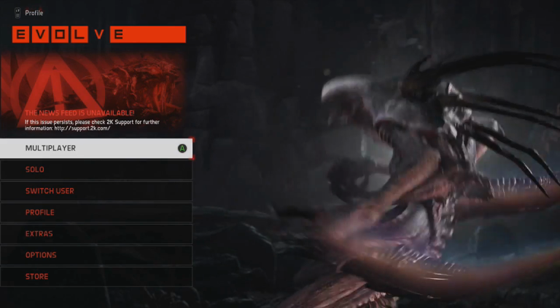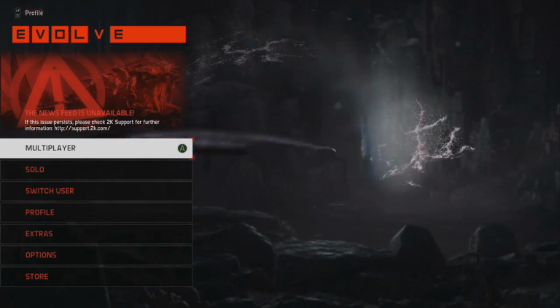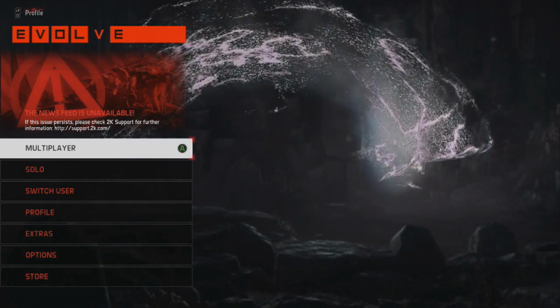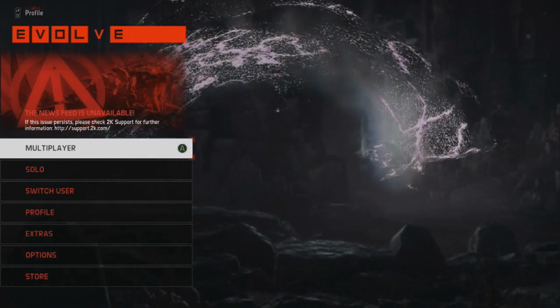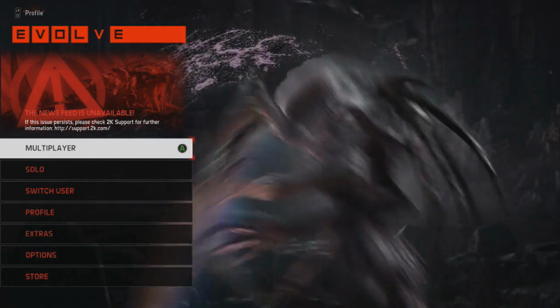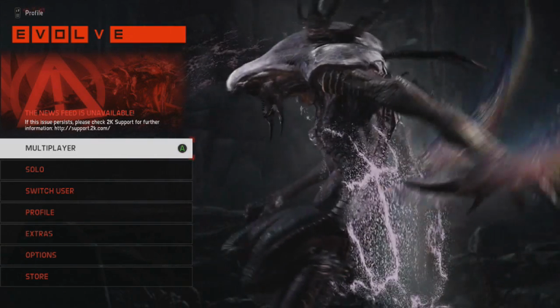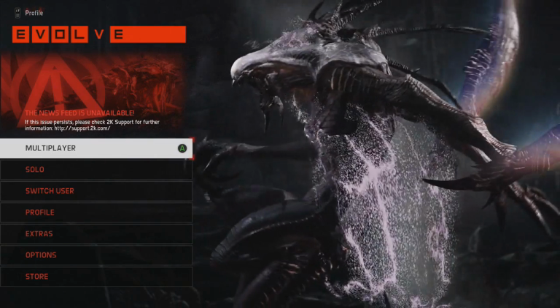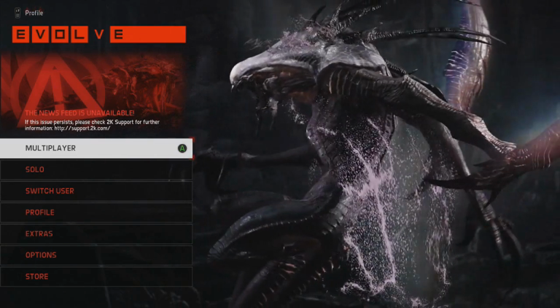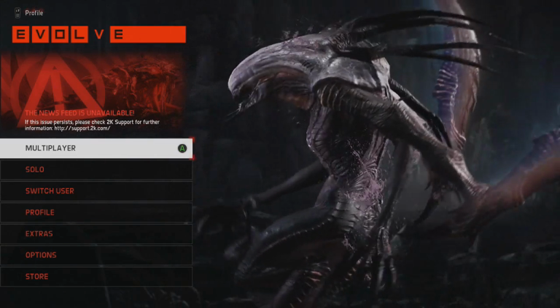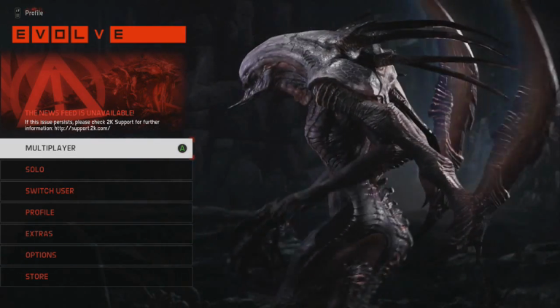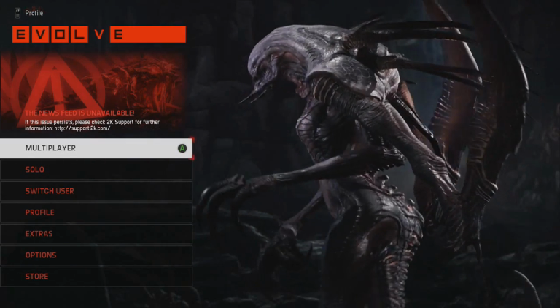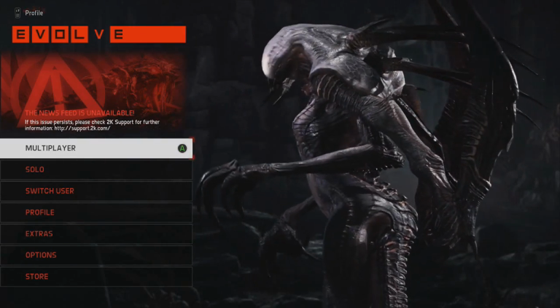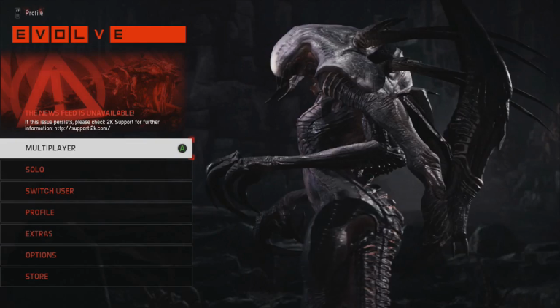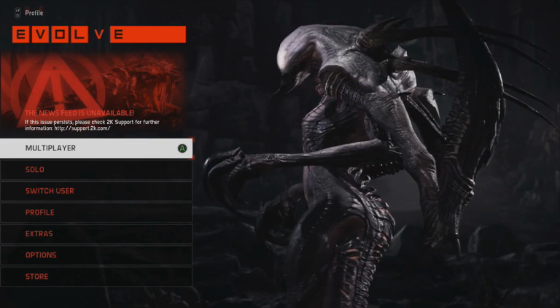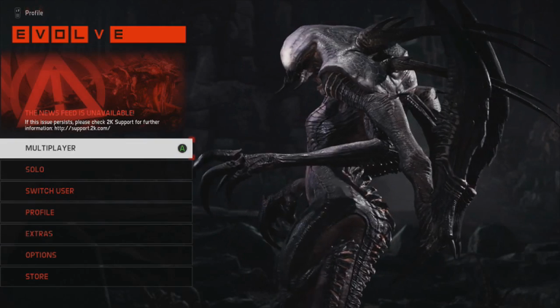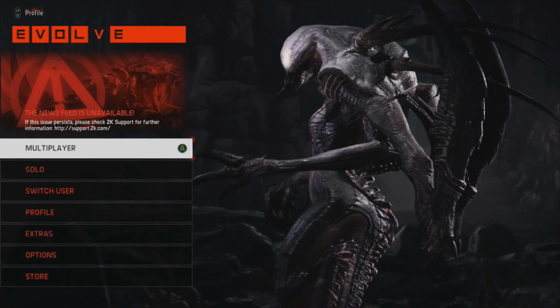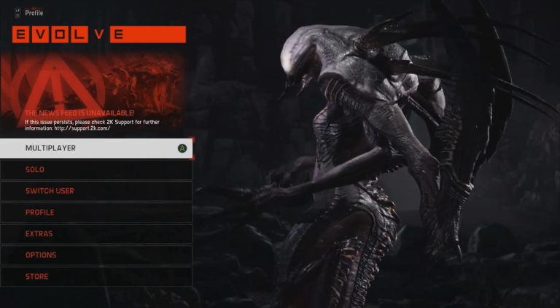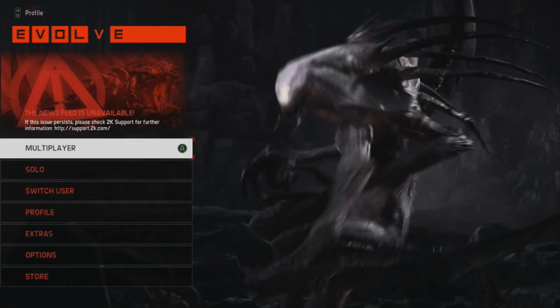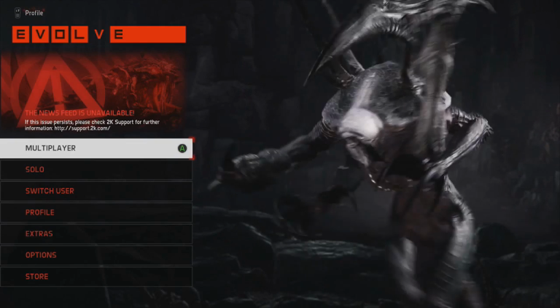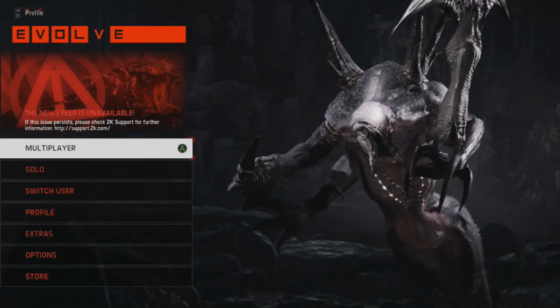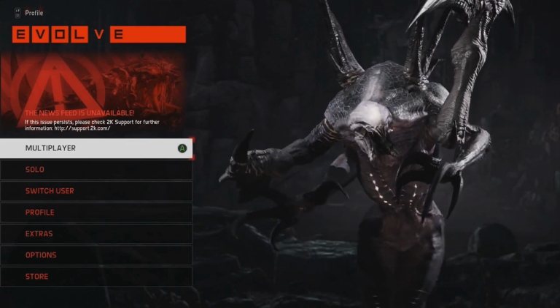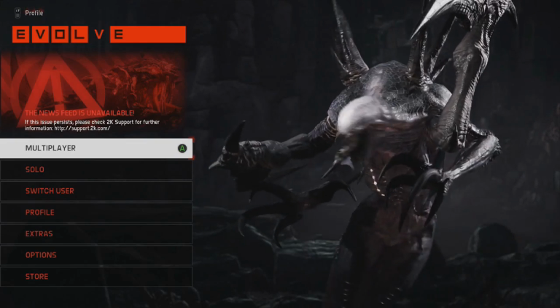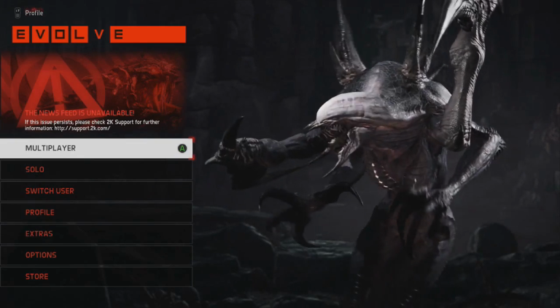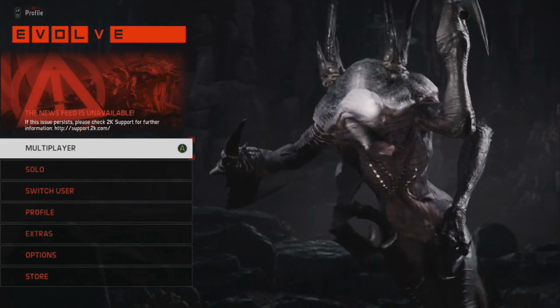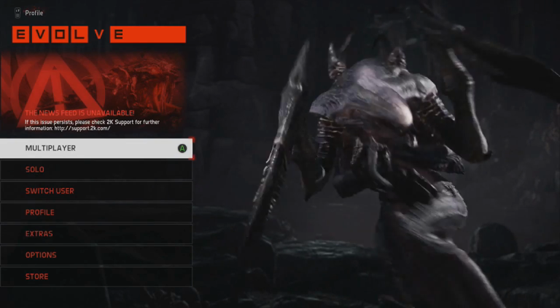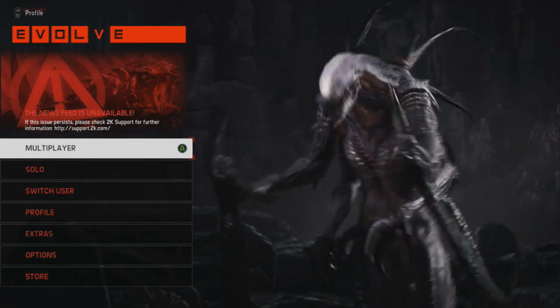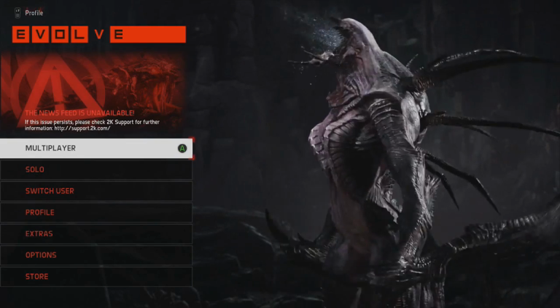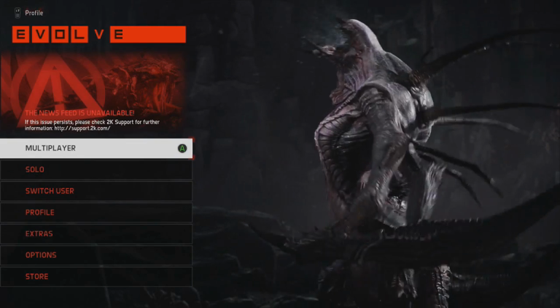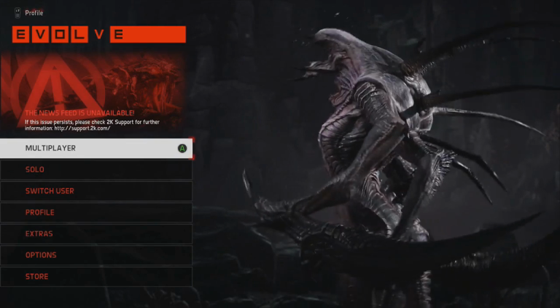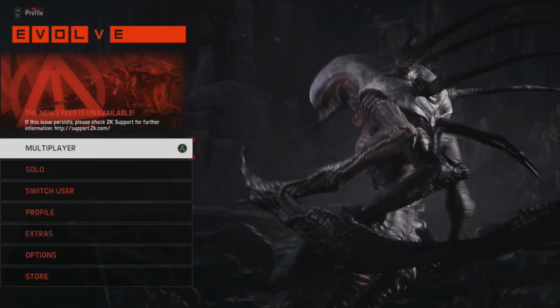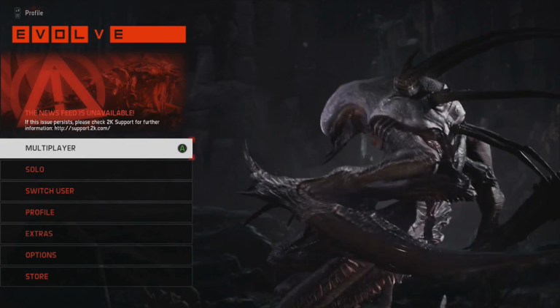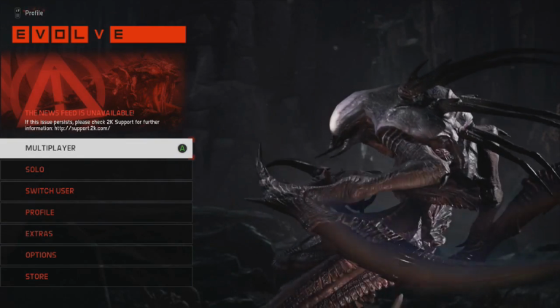The Wraith has very low health and shields, but she makes up for it in the crazy amount of damage she has and the evasion, as you'll see in there.